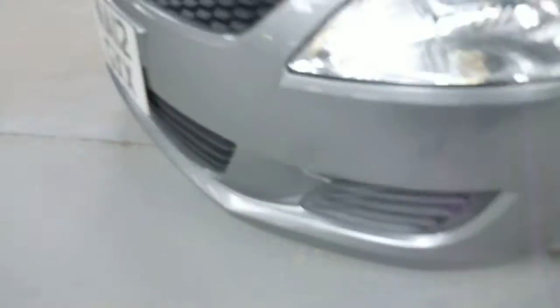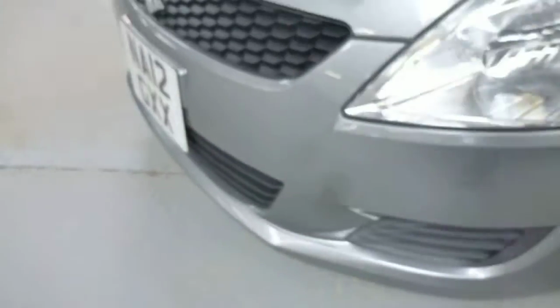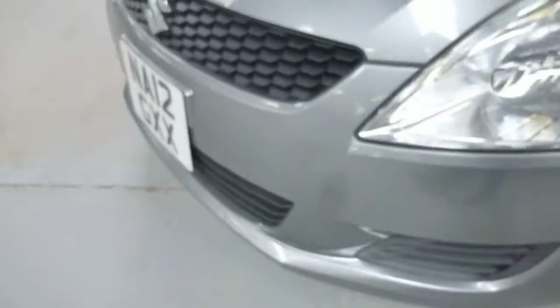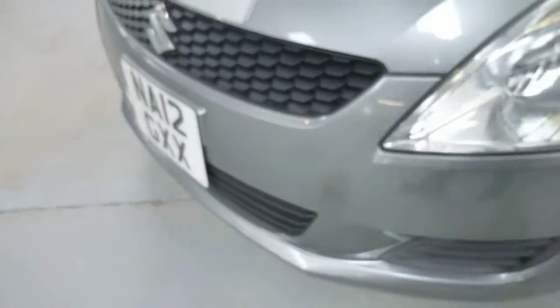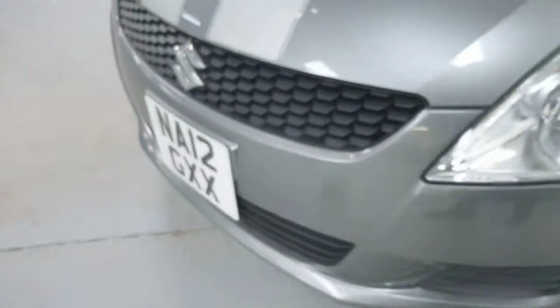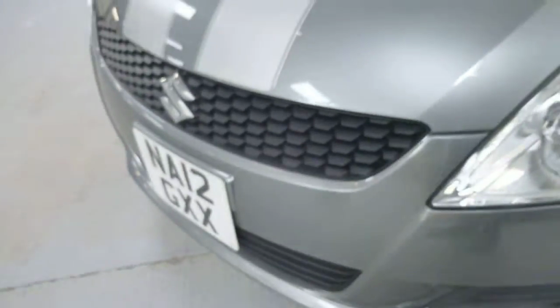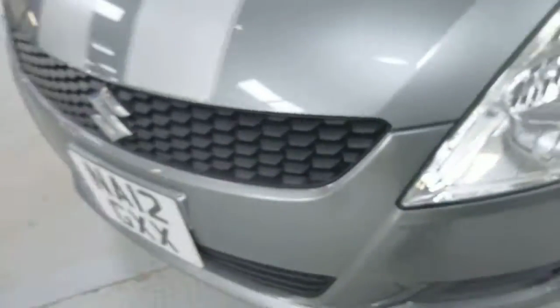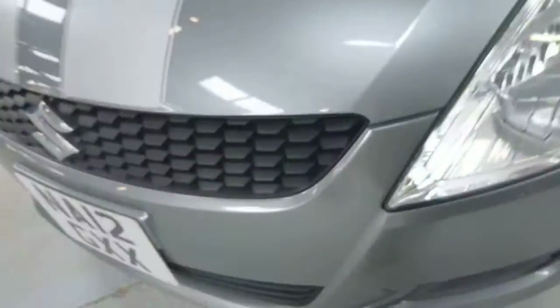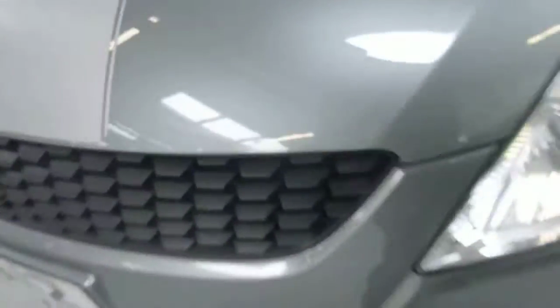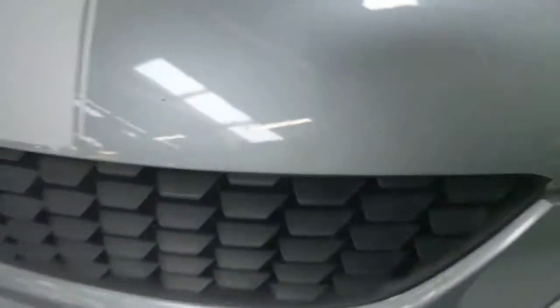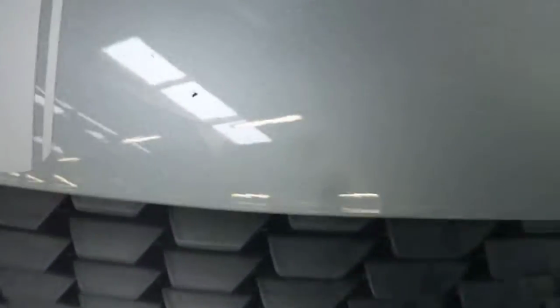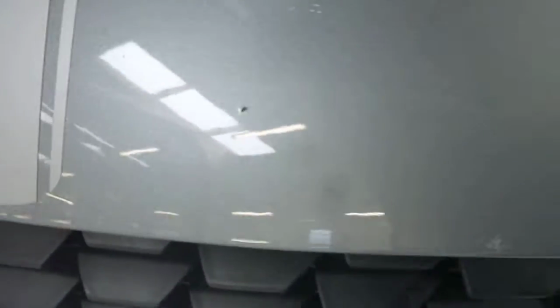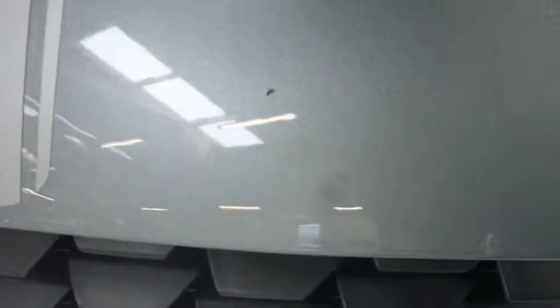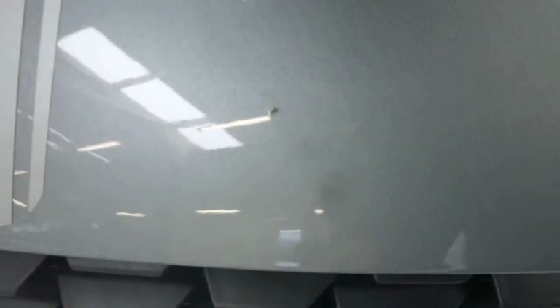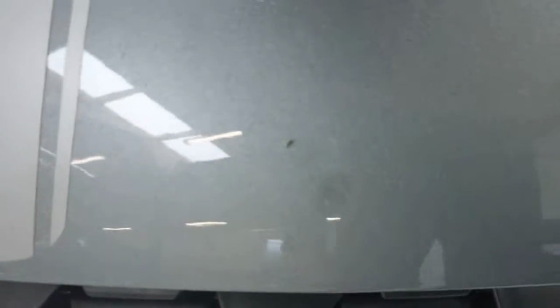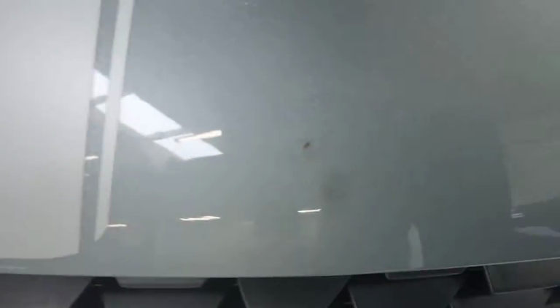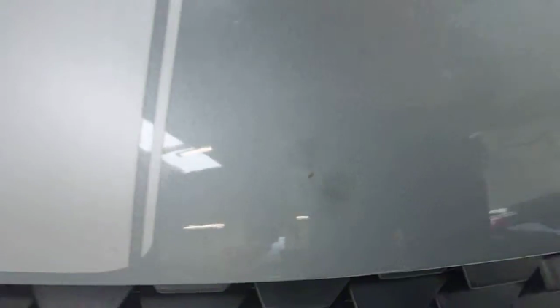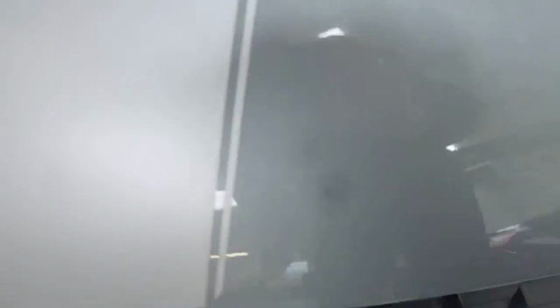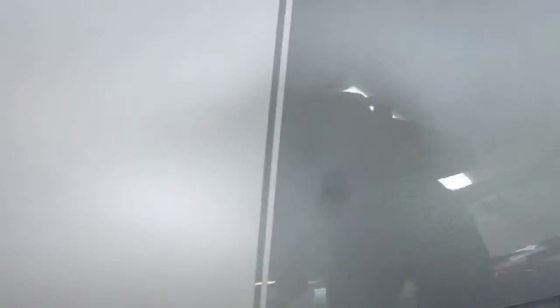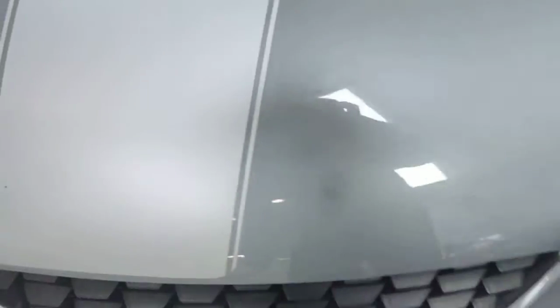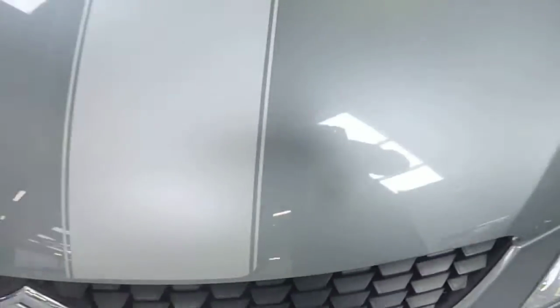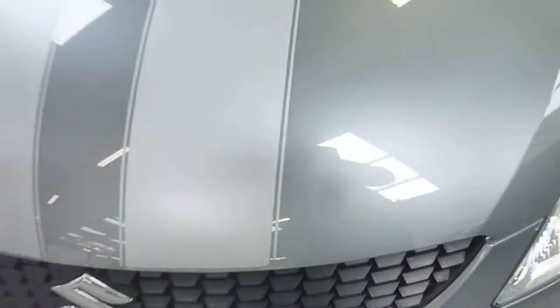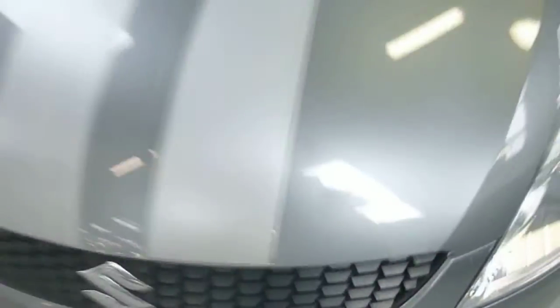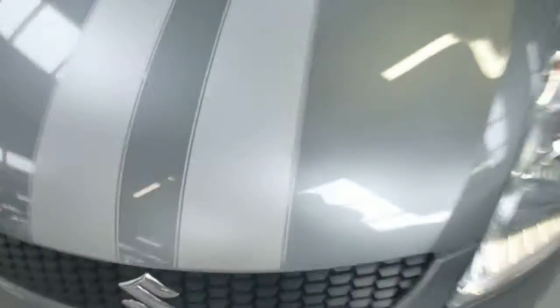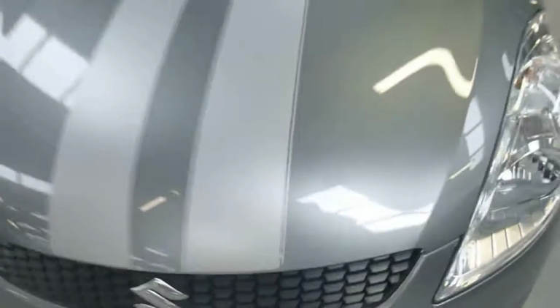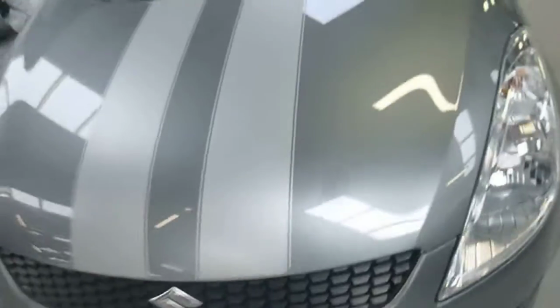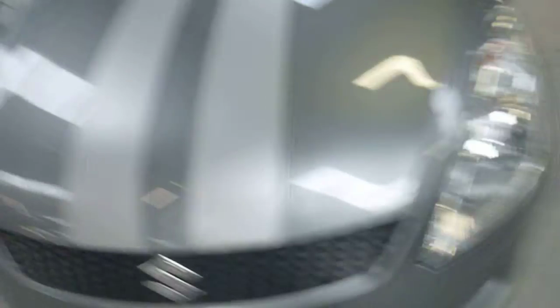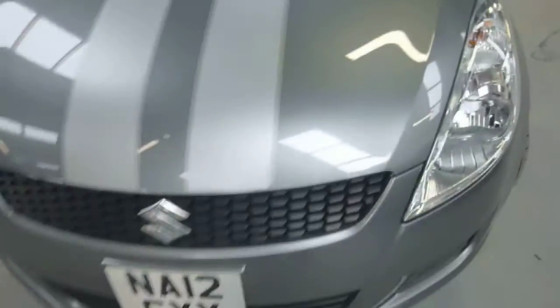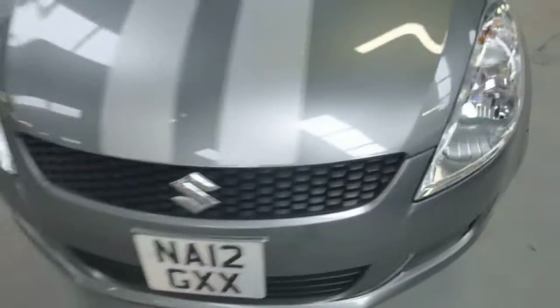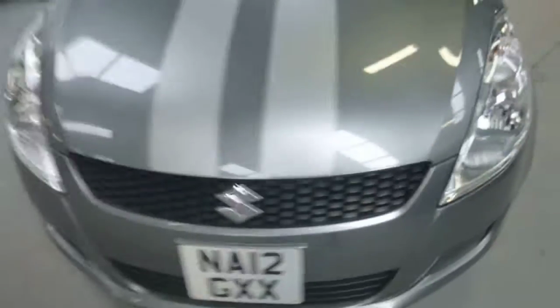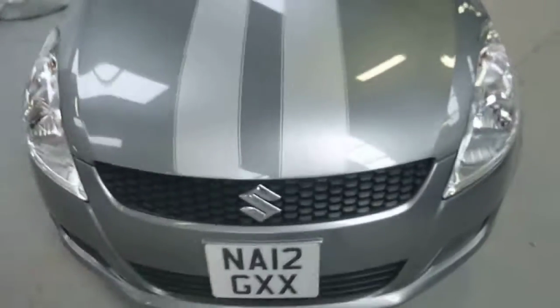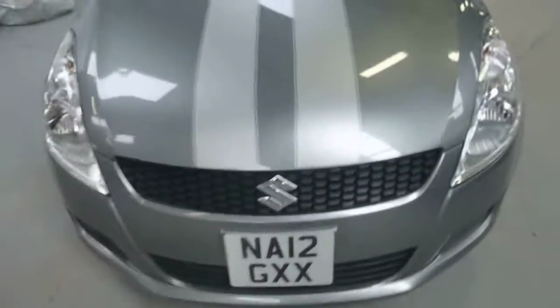Bumper mountings are fine. Stone chips again — just need a bit of a touch-in on the front bumper and the bonnet.